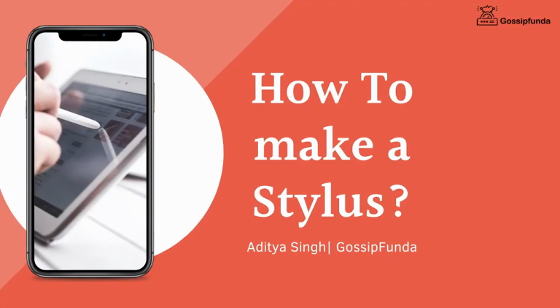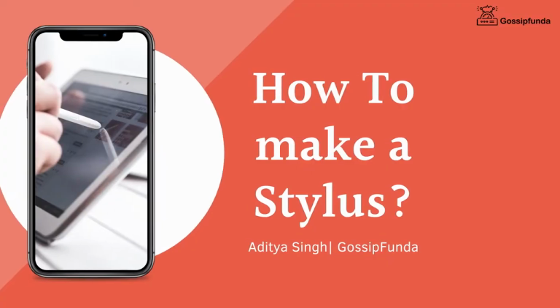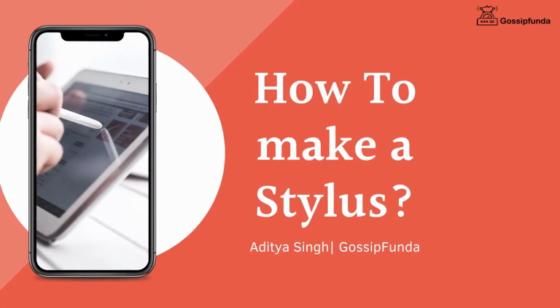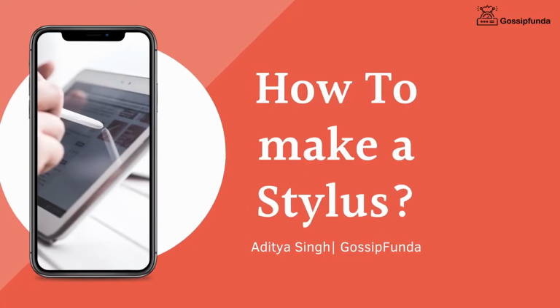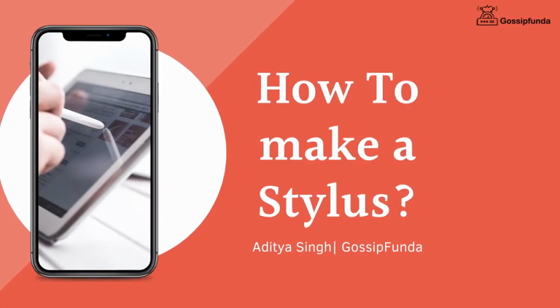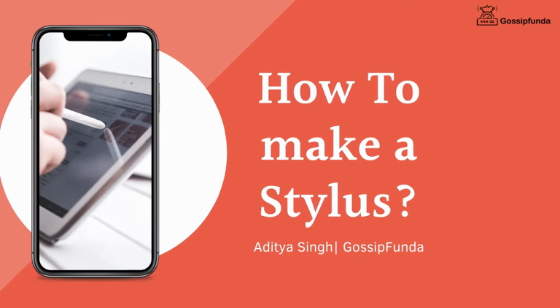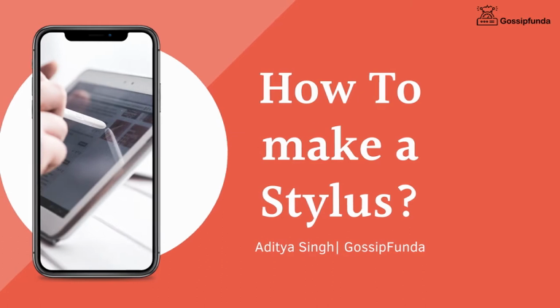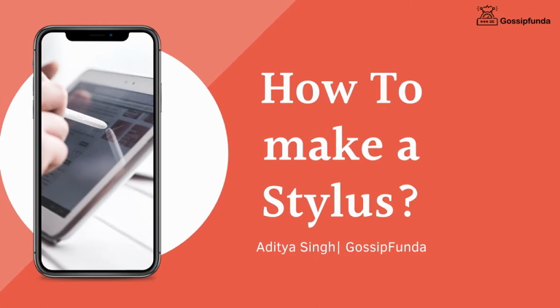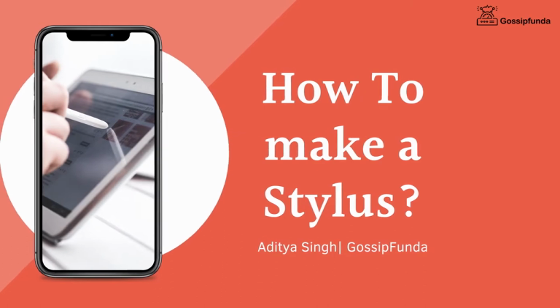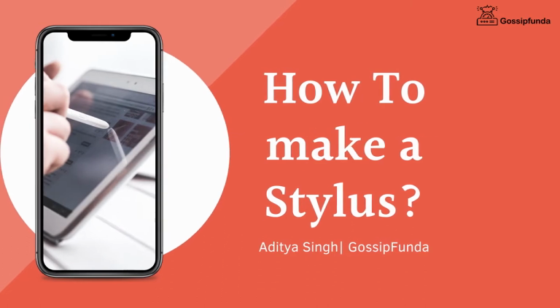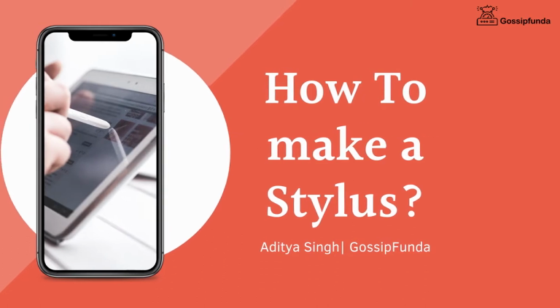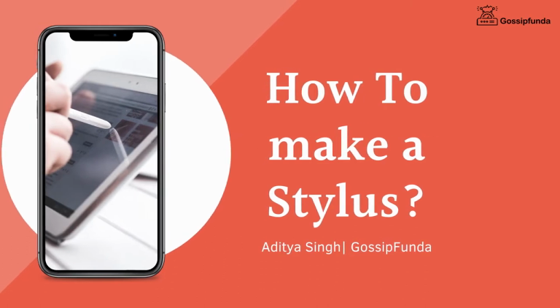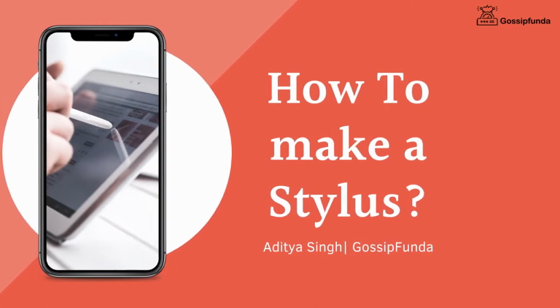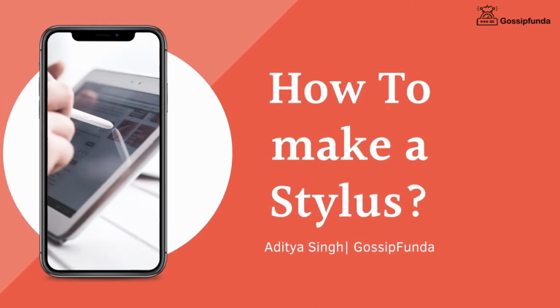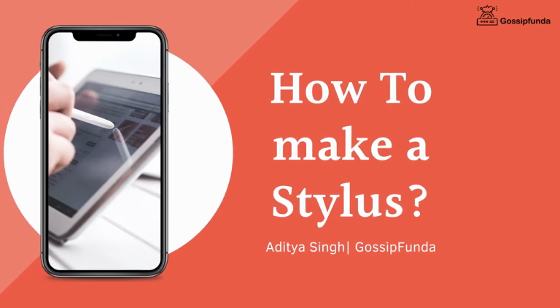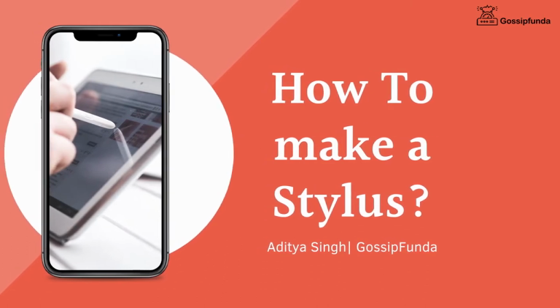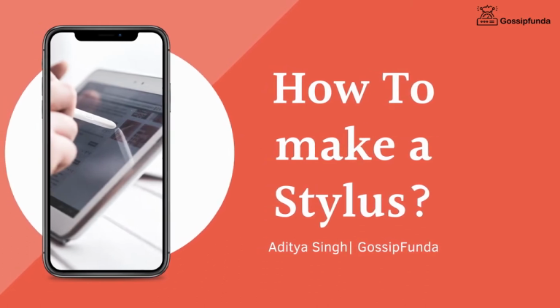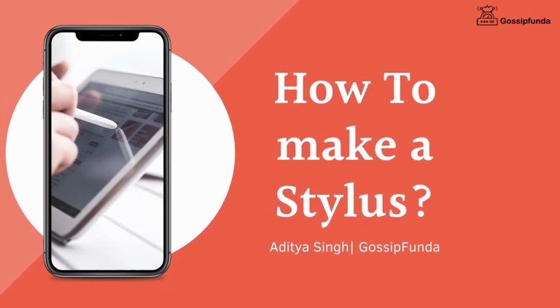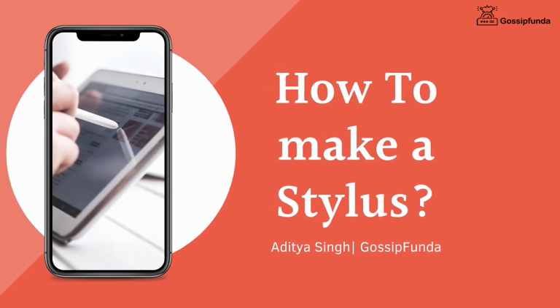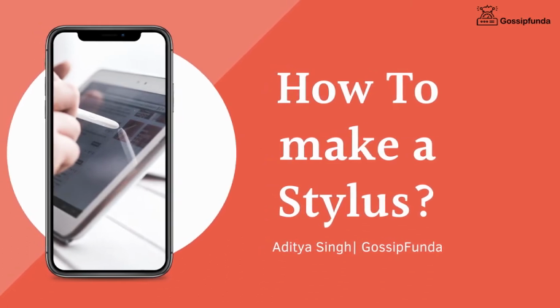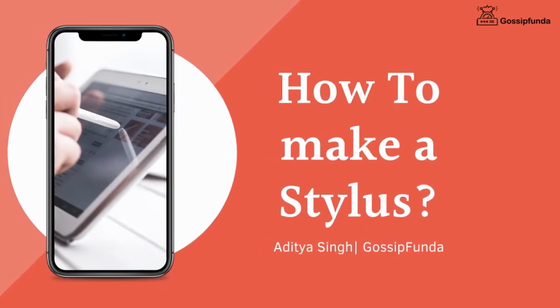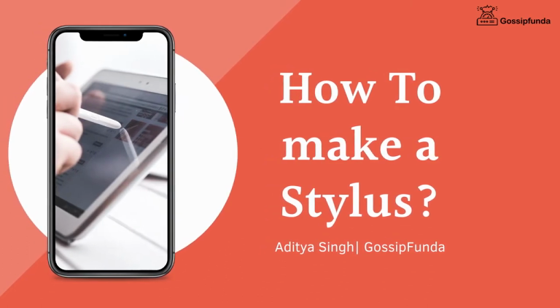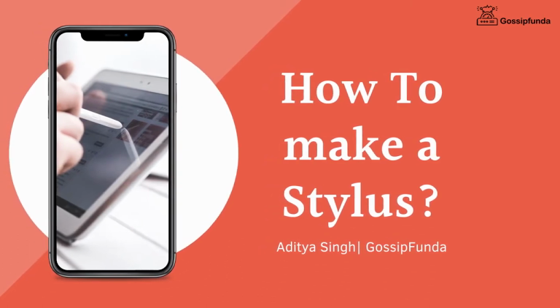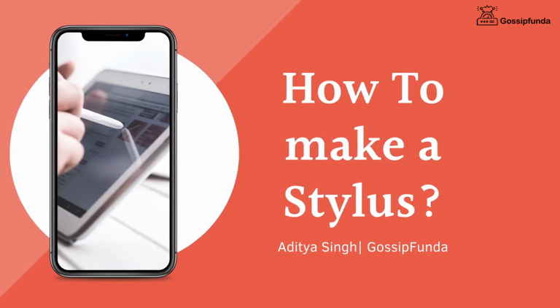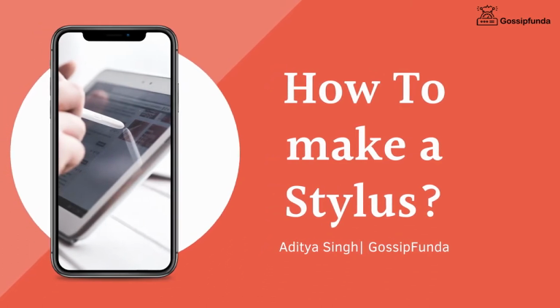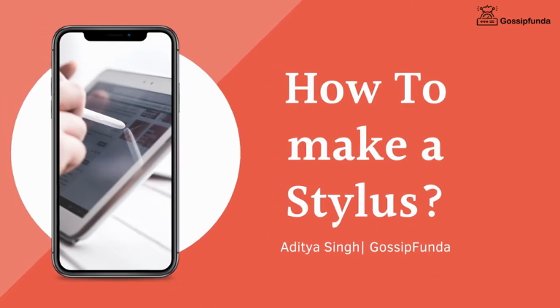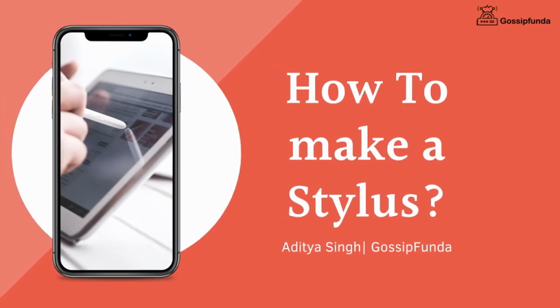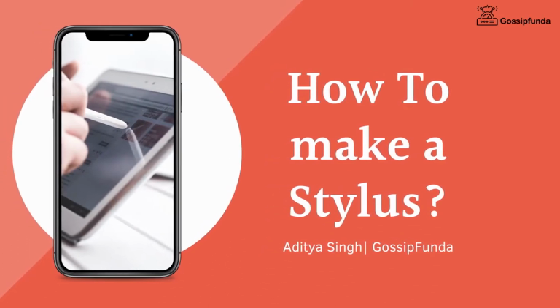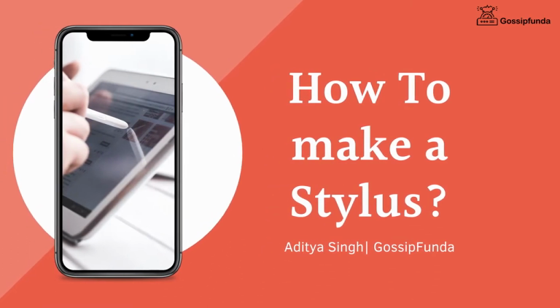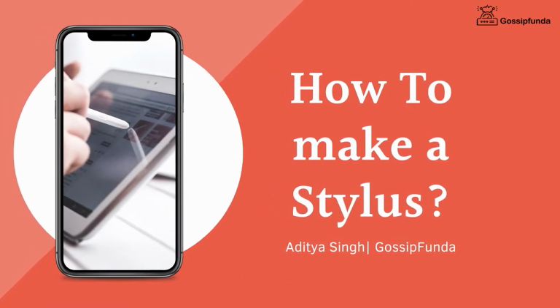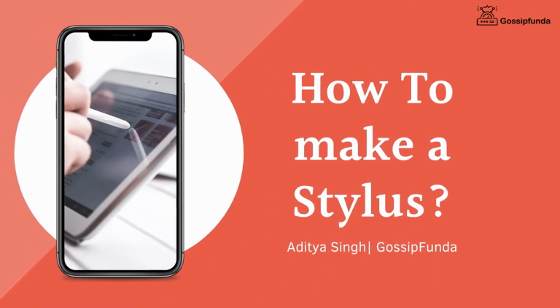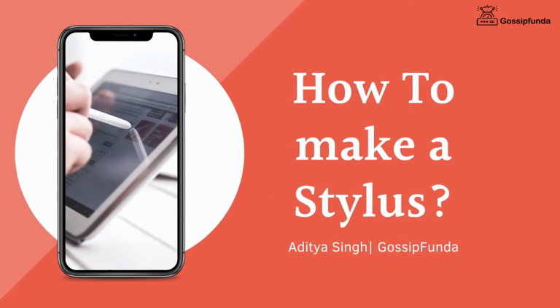Hi everyone, this is Ayat Dasim from Gossip Funda and today we are going to talk about how to make a stylus at home.